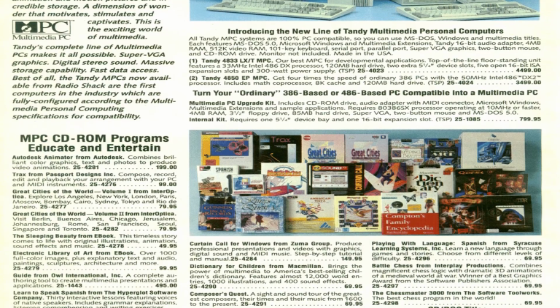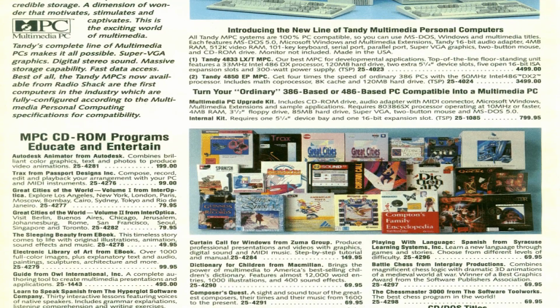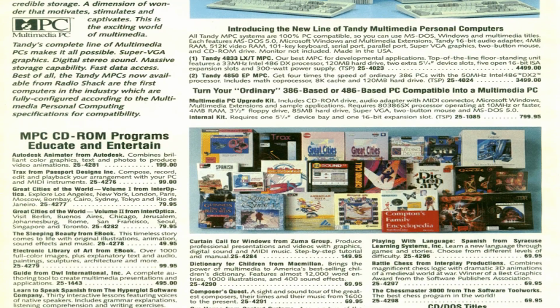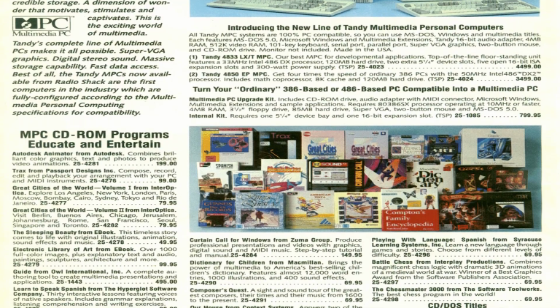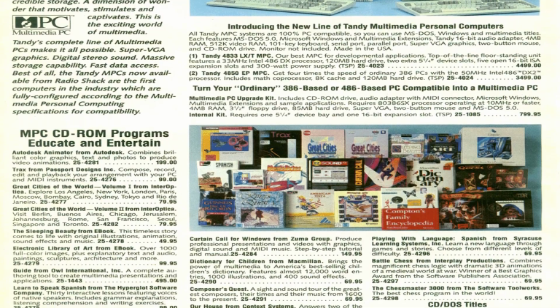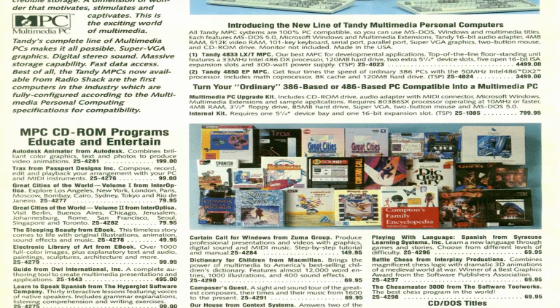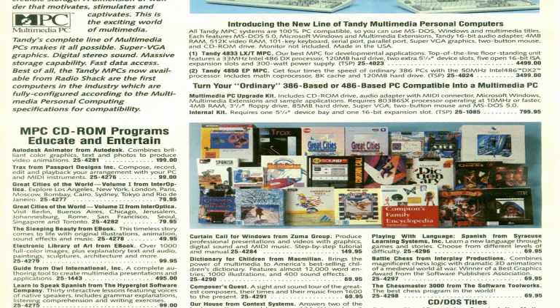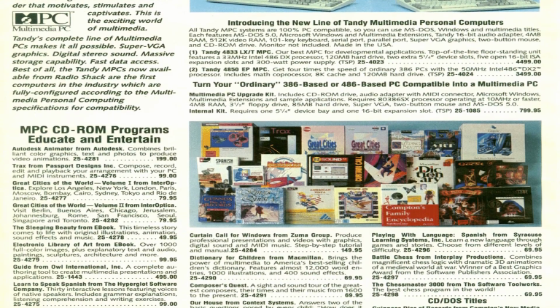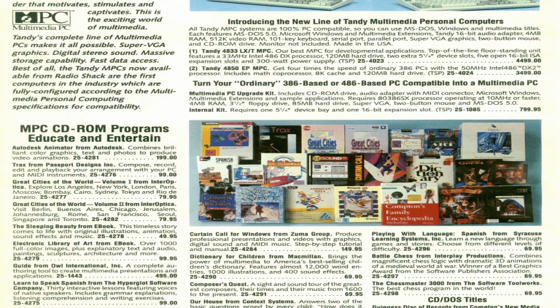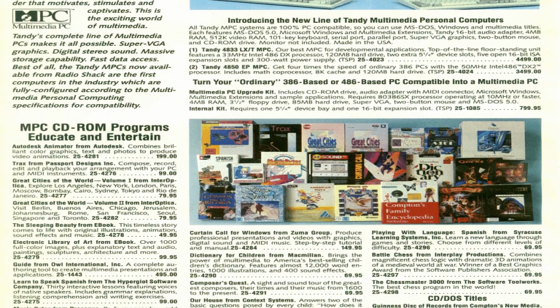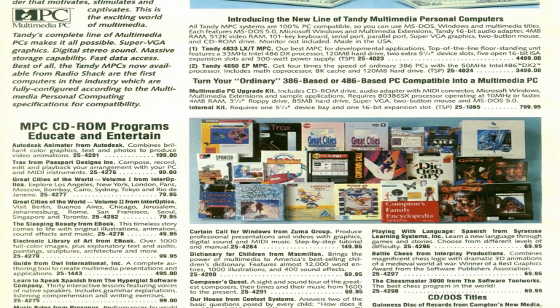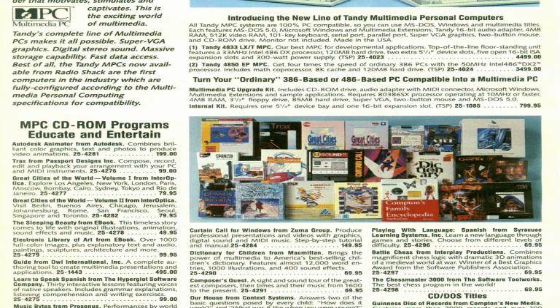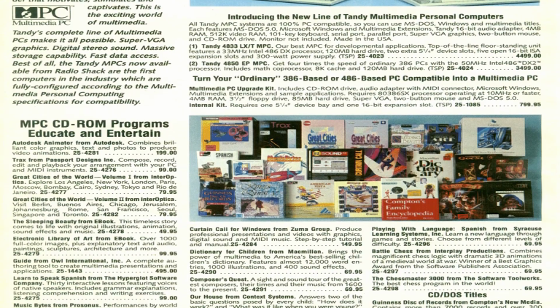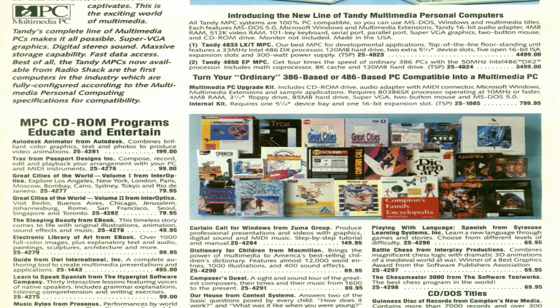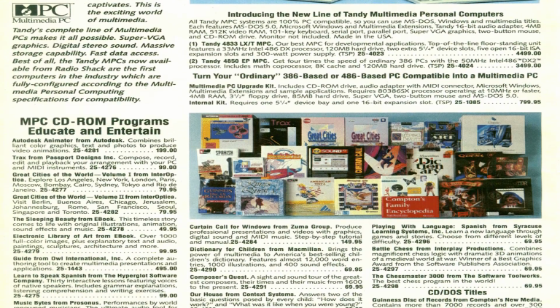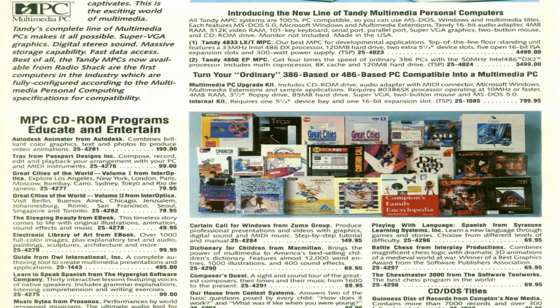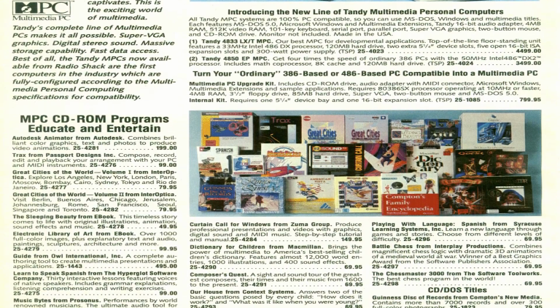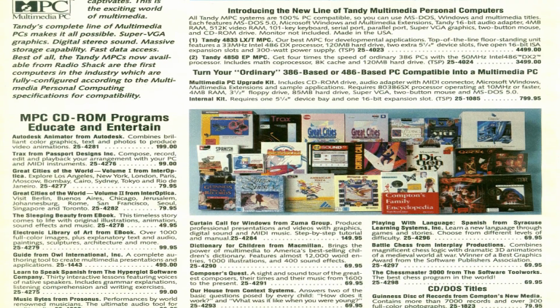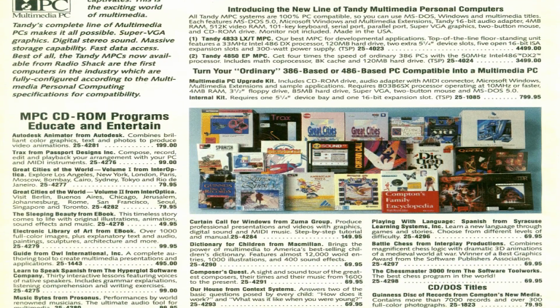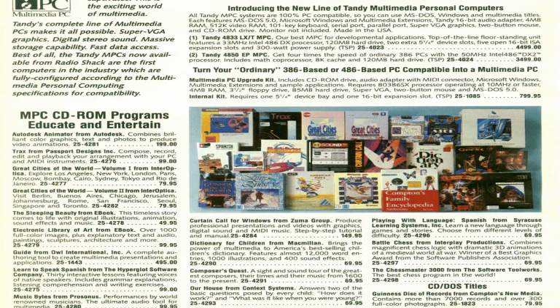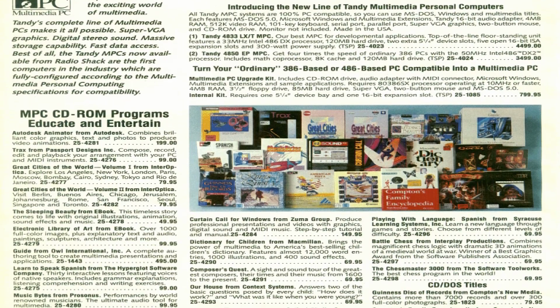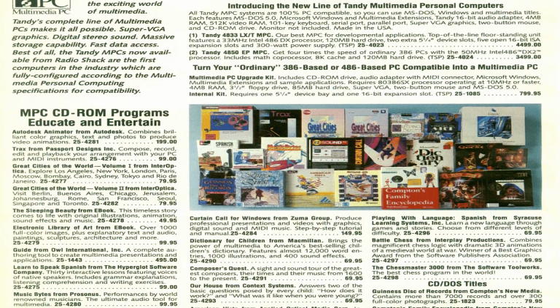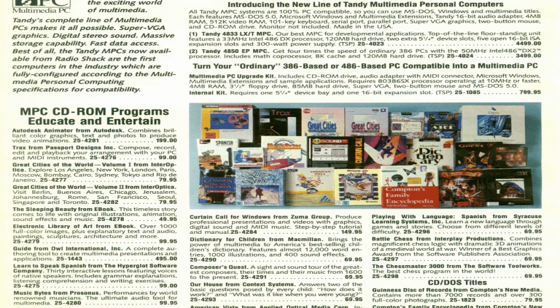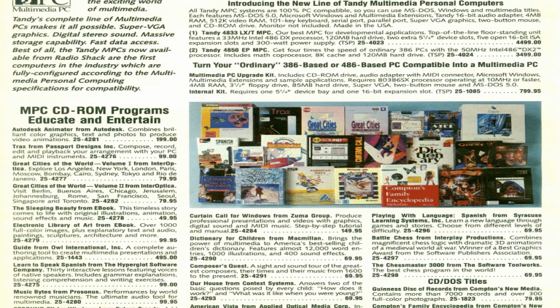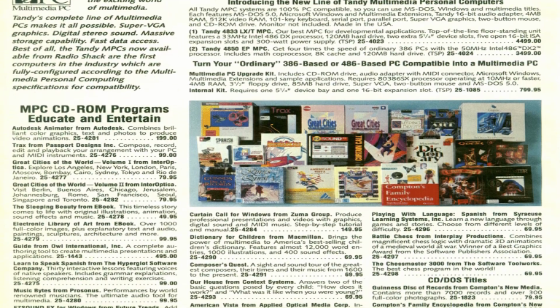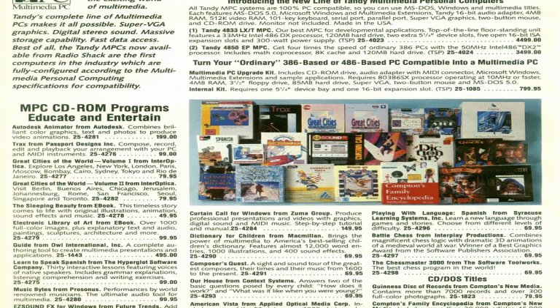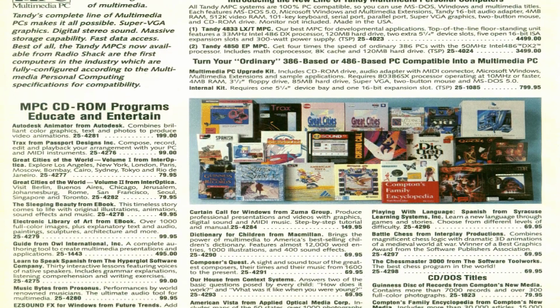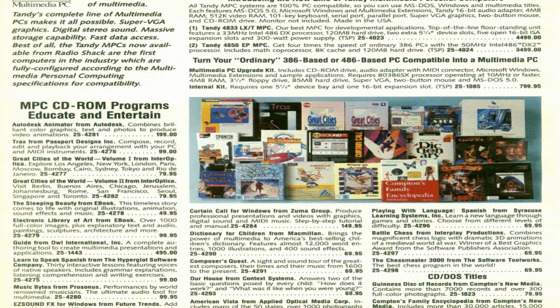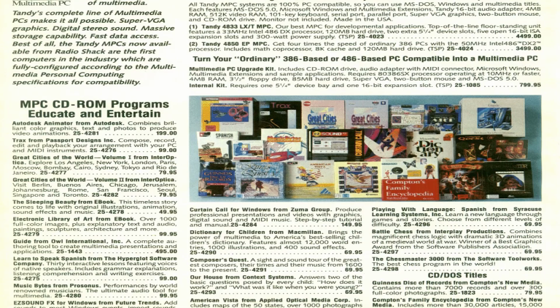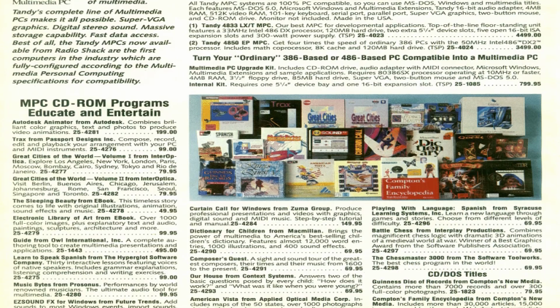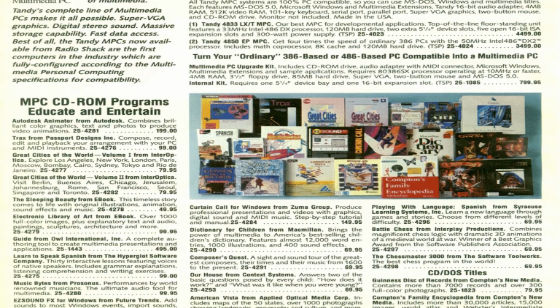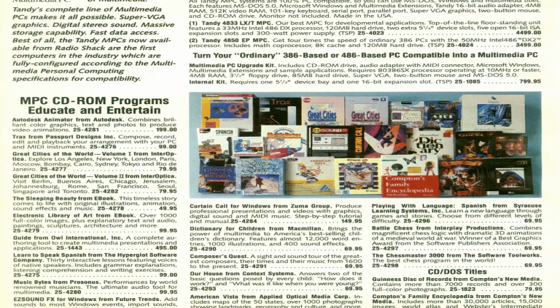Its biggest selling feature was the 486 DX2 processor. However, it was made less of an asset by the fact that it didn't have any L2 cache.